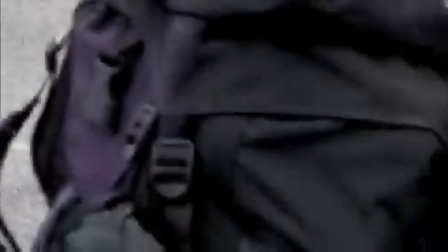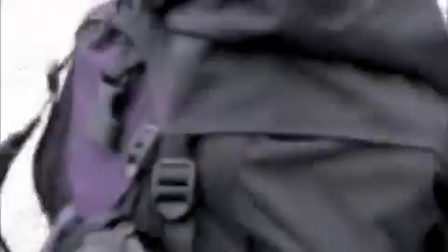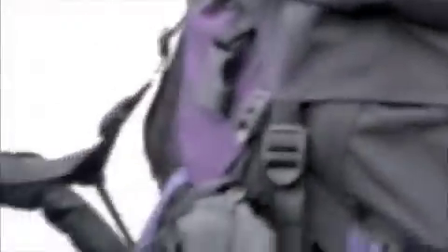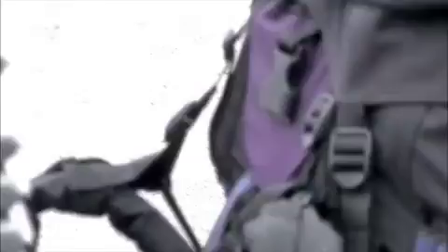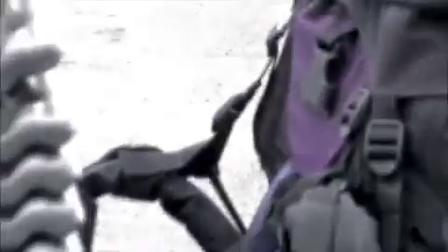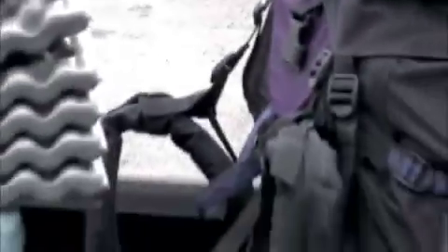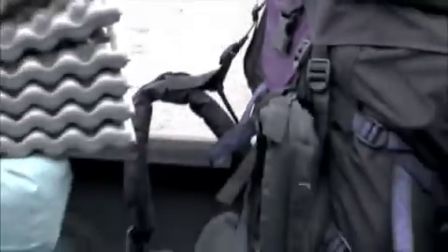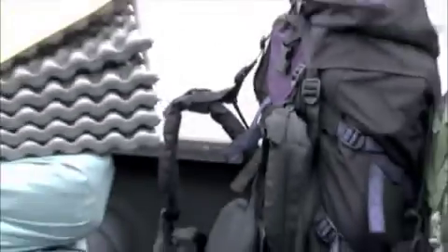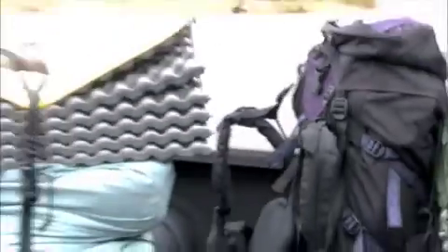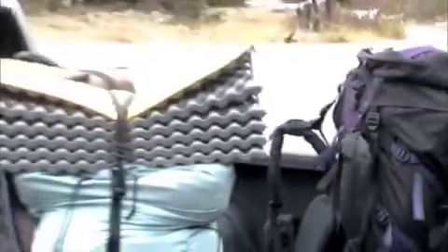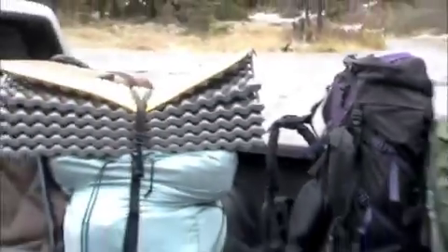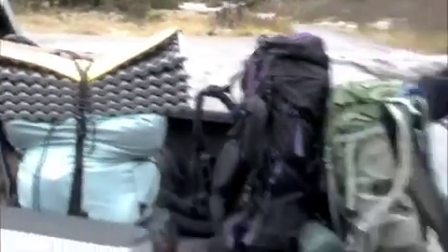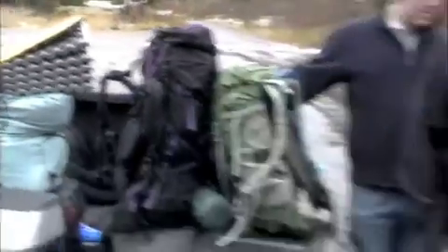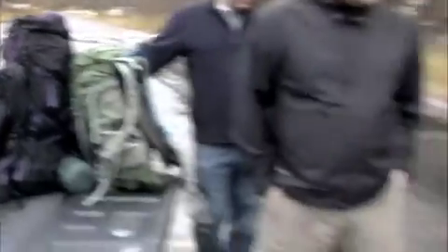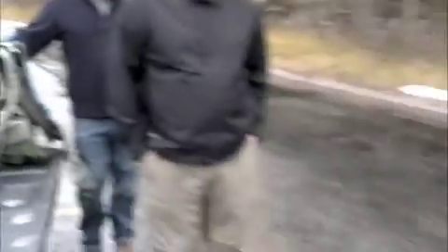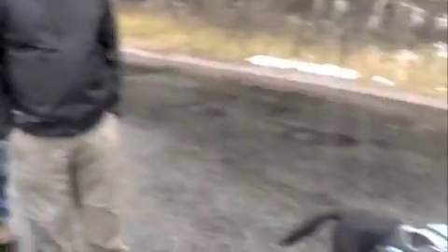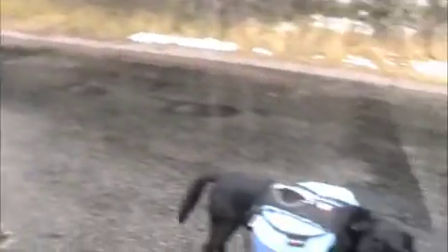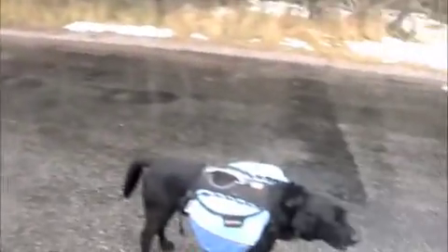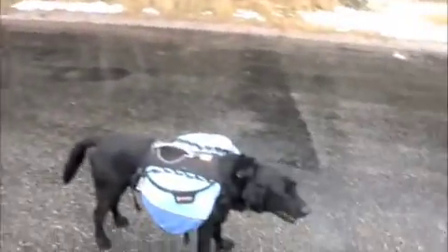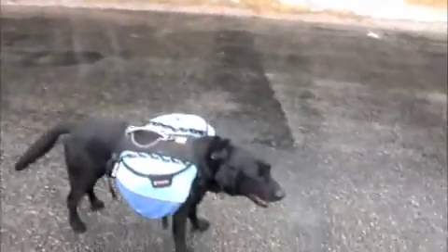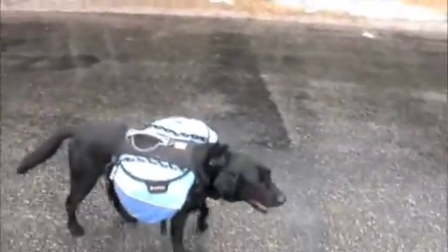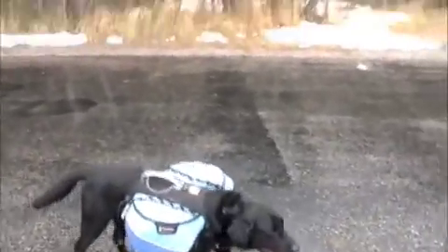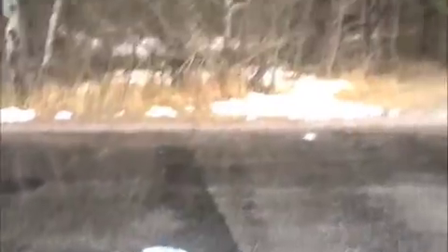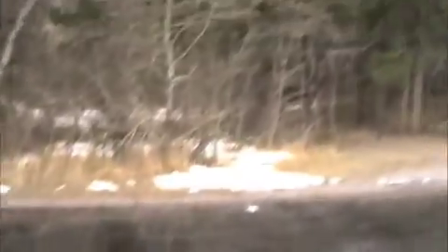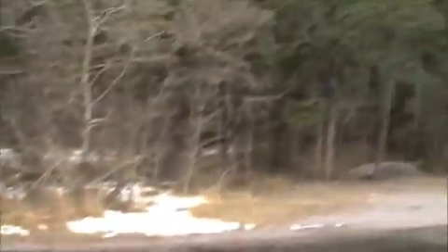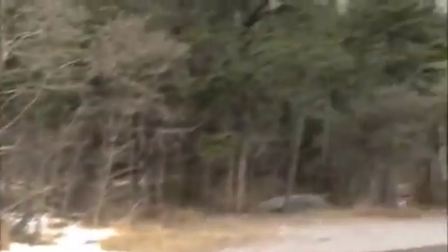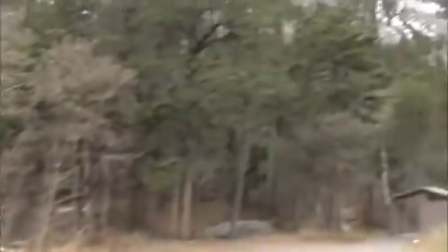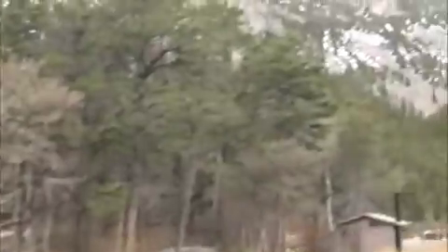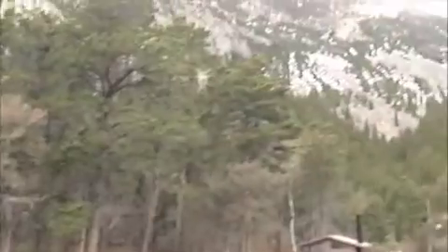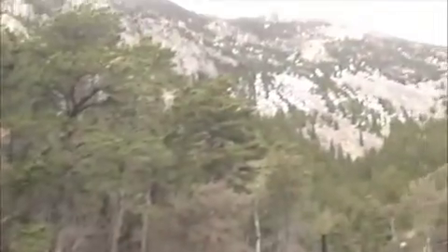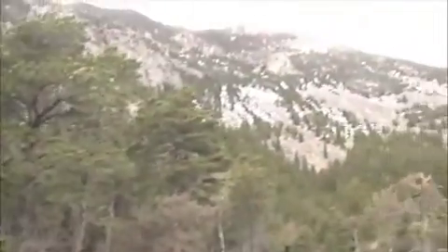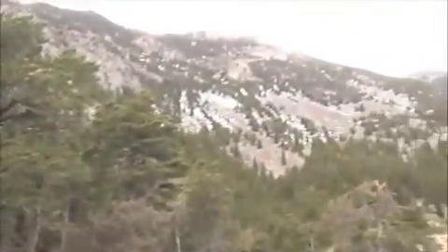We drove through quite a bit of snow. Timber's already loaded, let's get a little landscape.